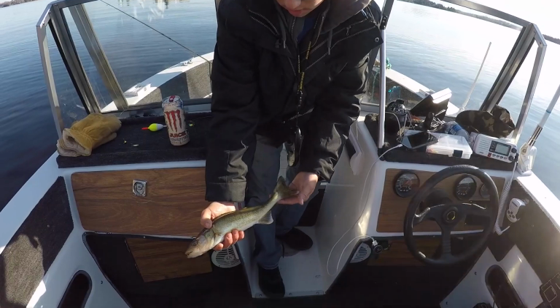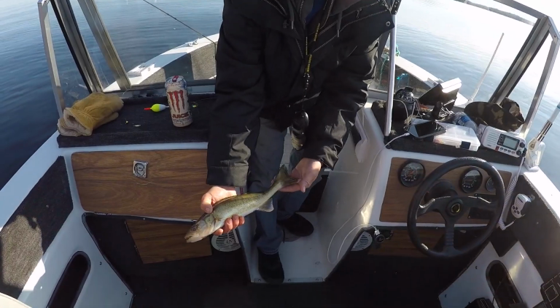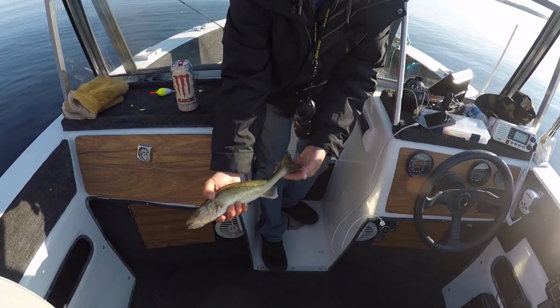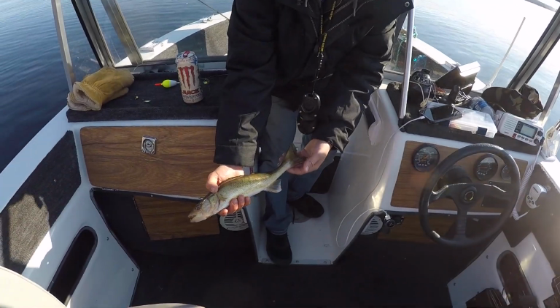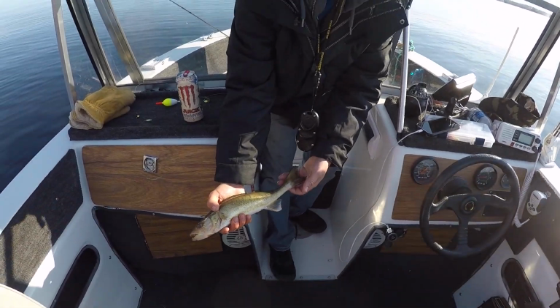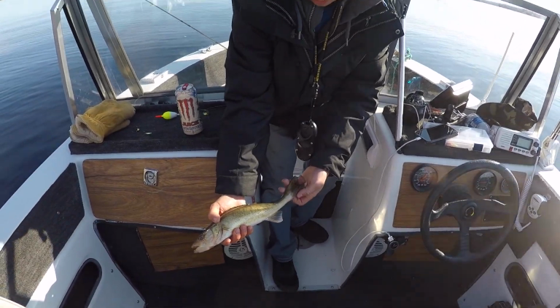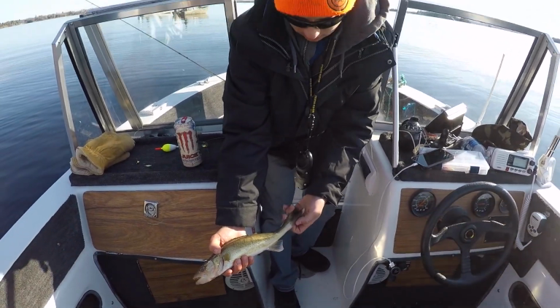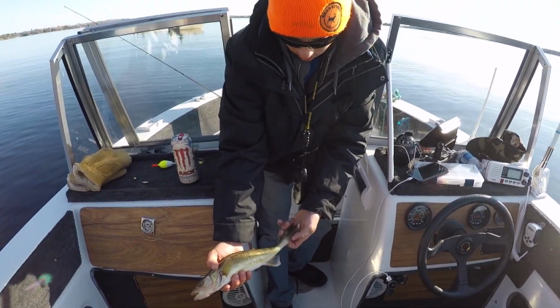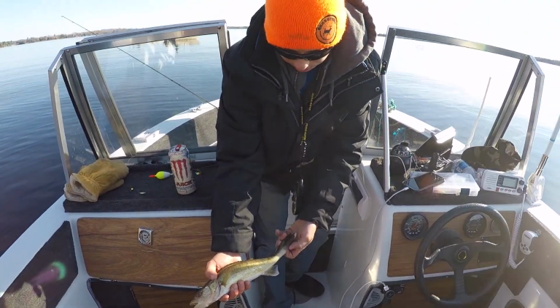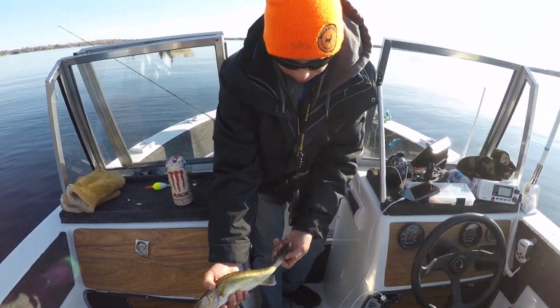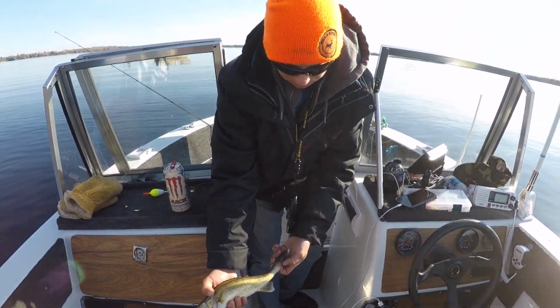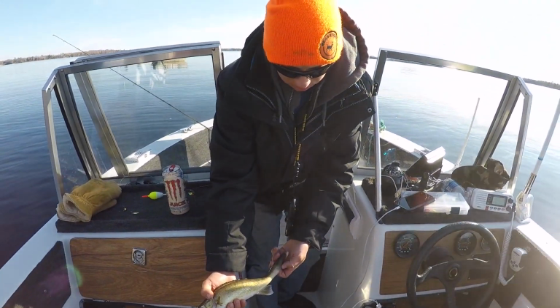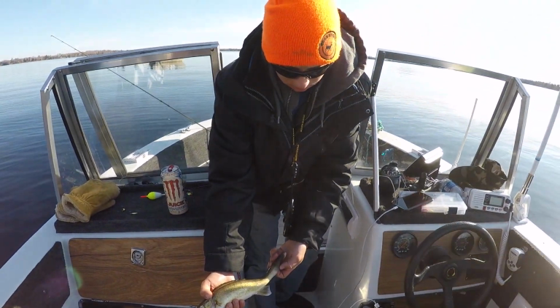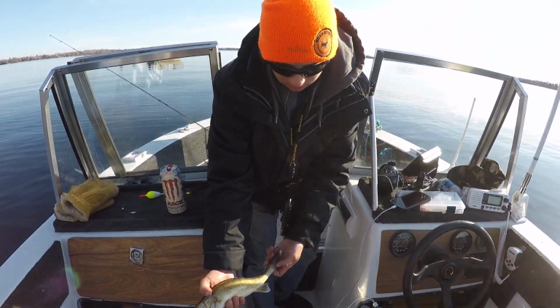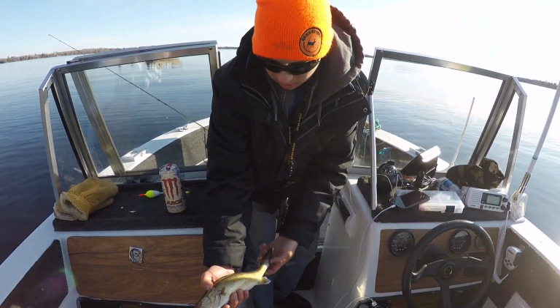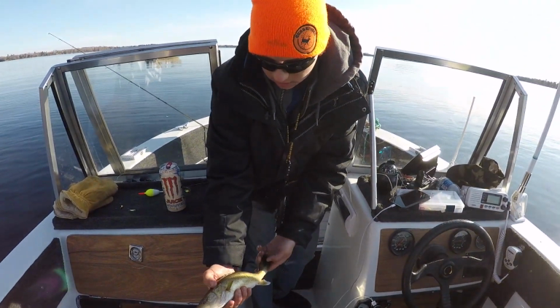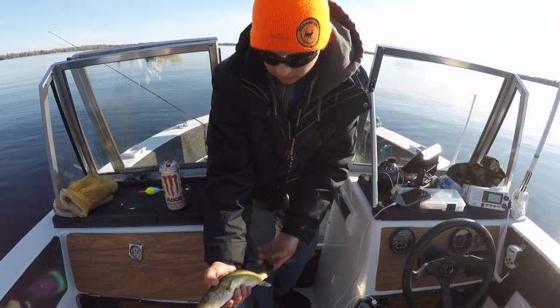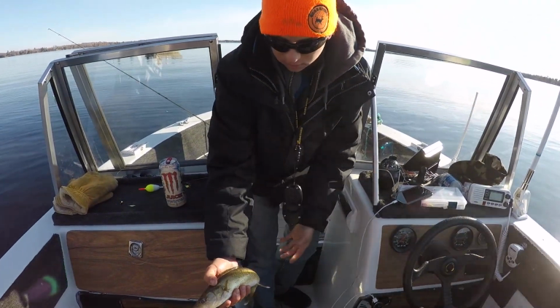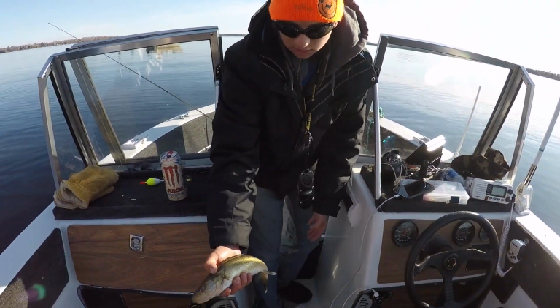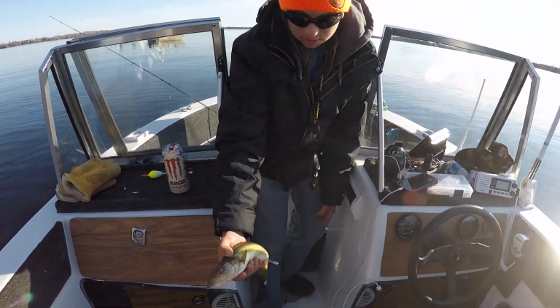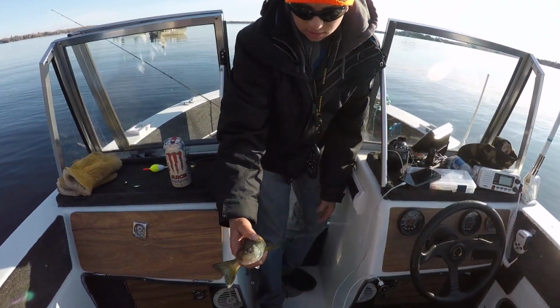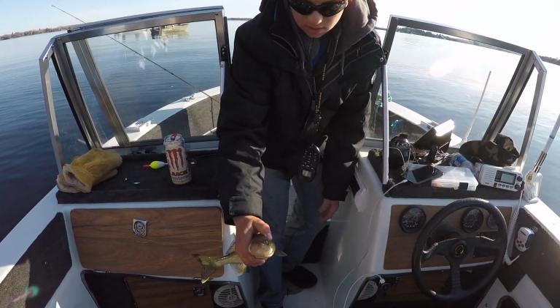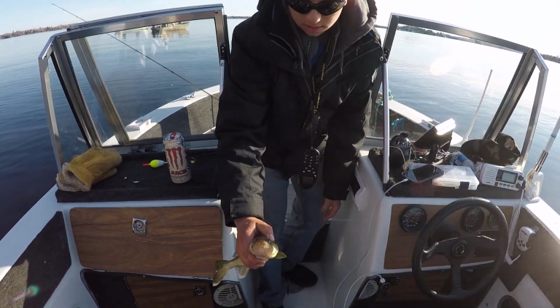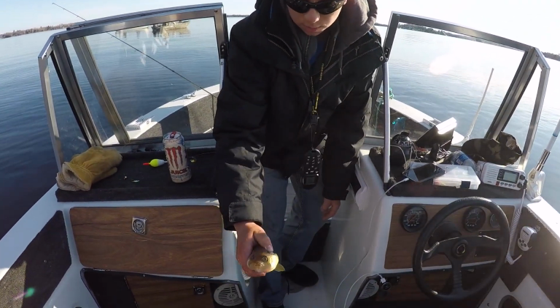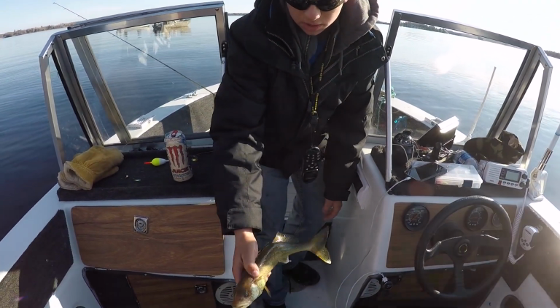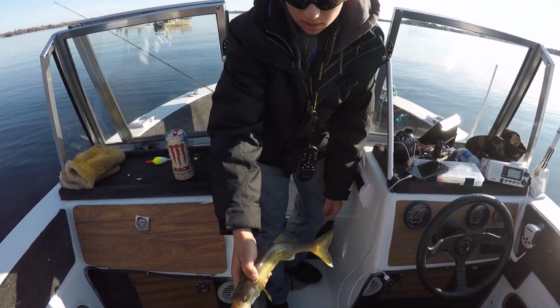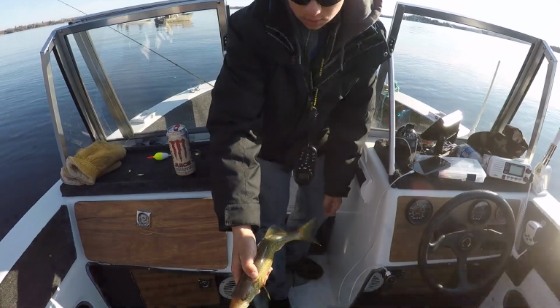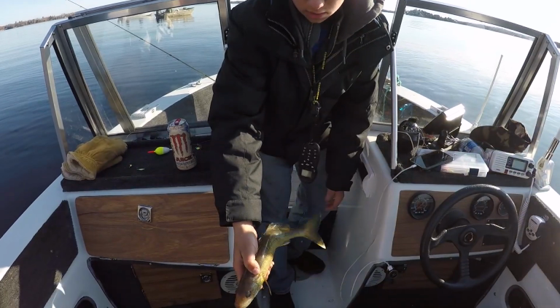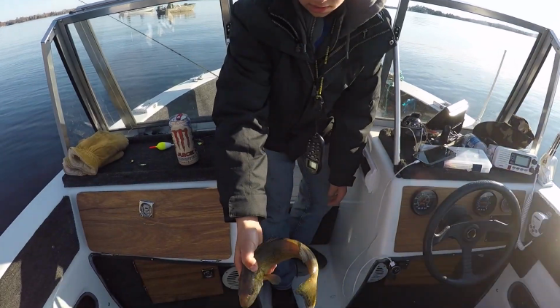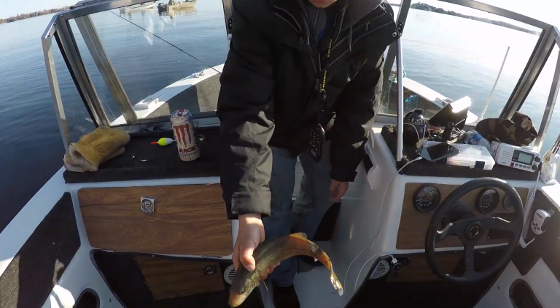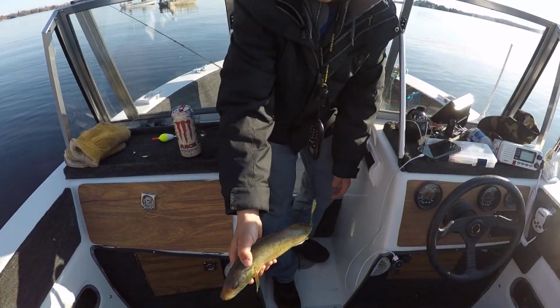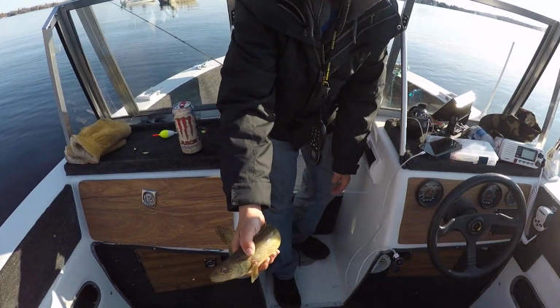I'm probably 14. We'll measure him in a little bit, but I'd say a 14-inch. Opening day in Walleye, Minnesota.